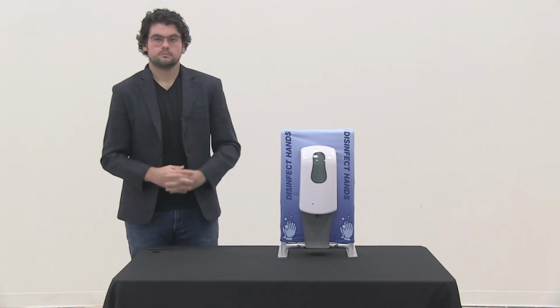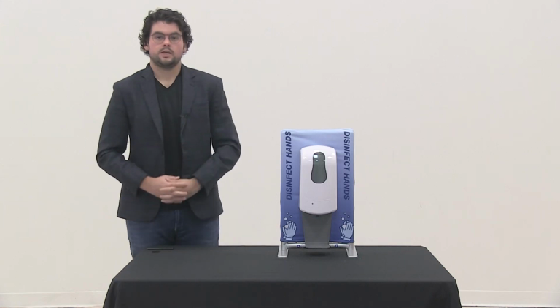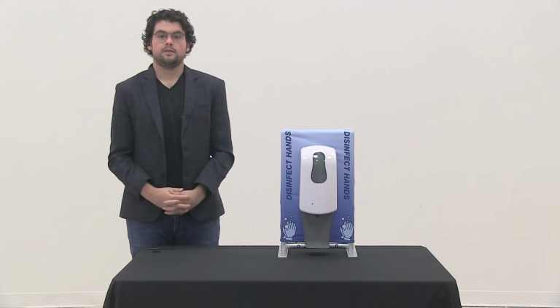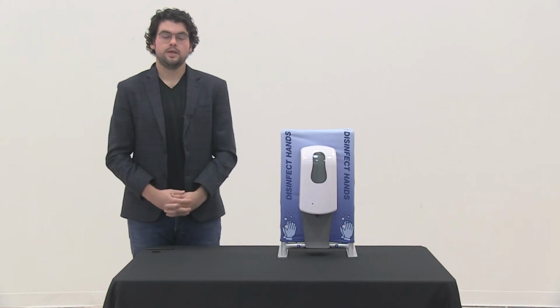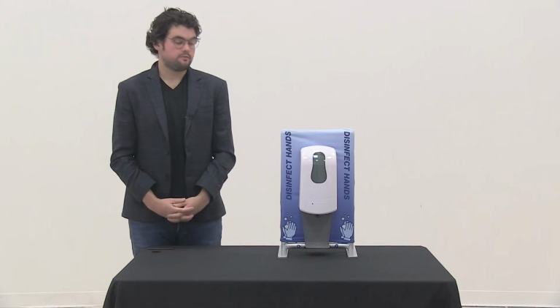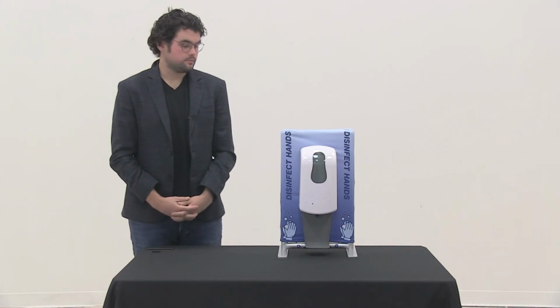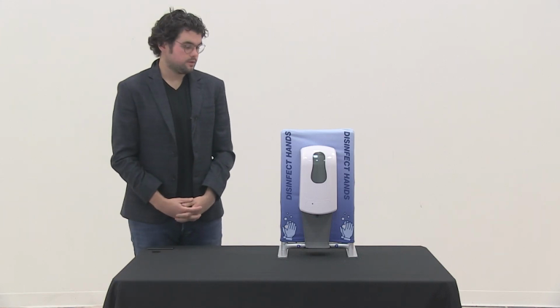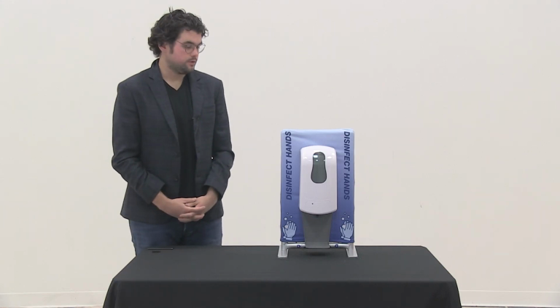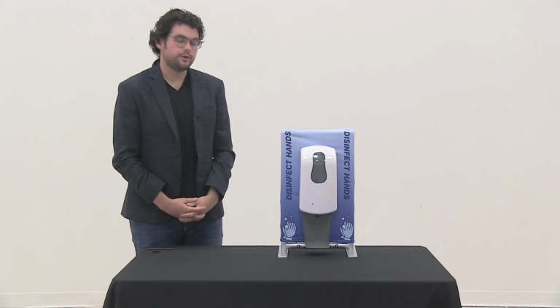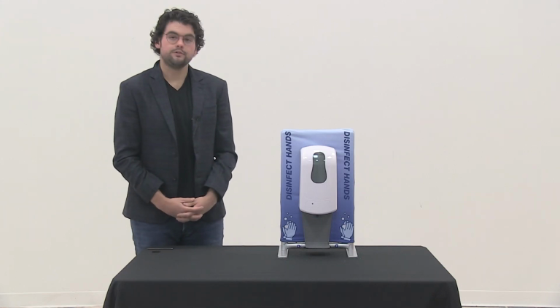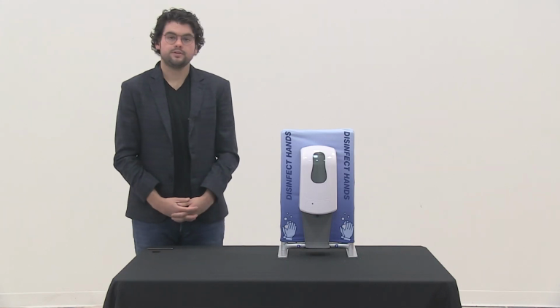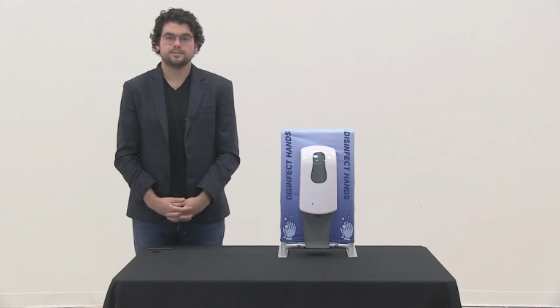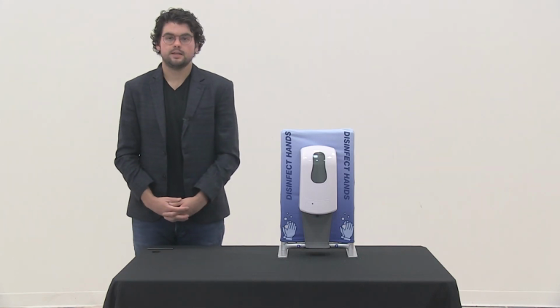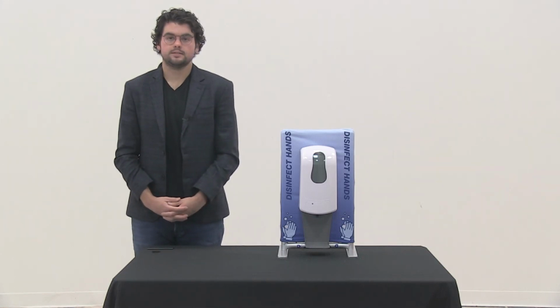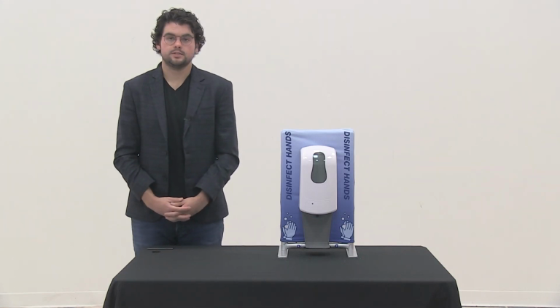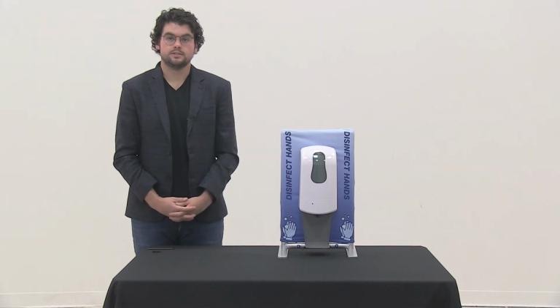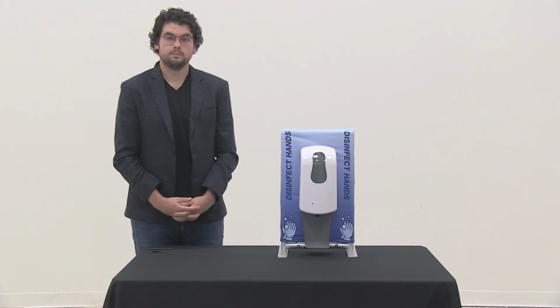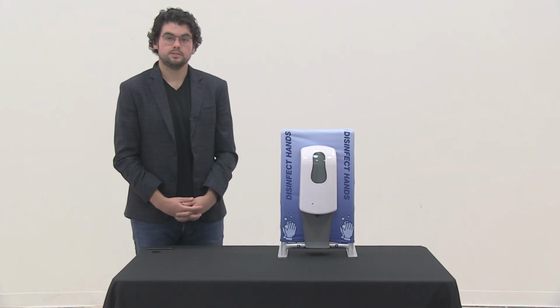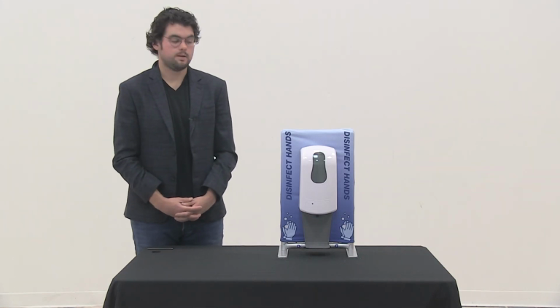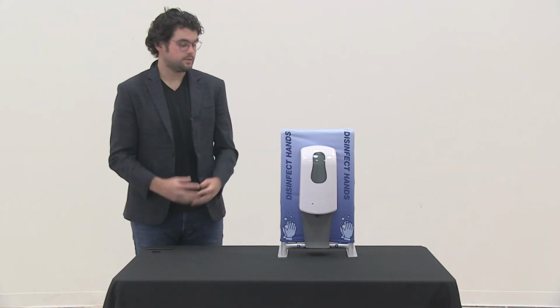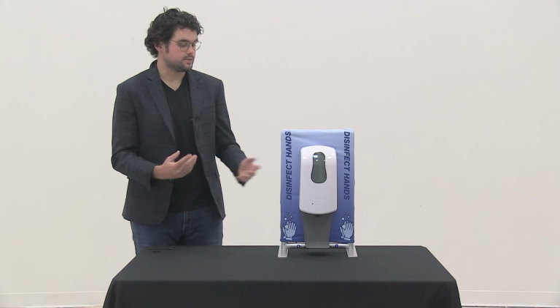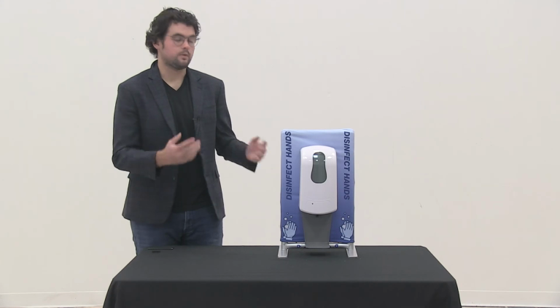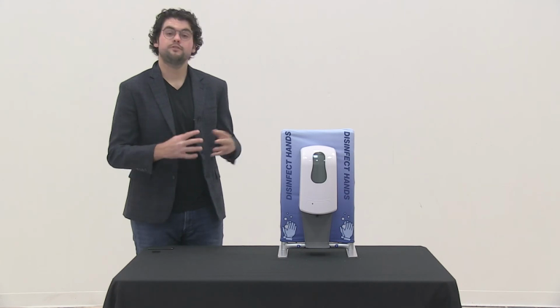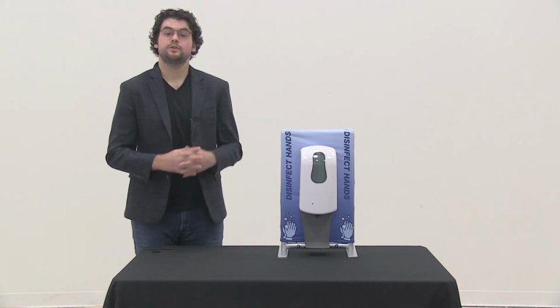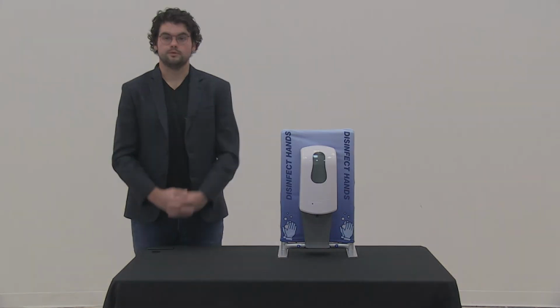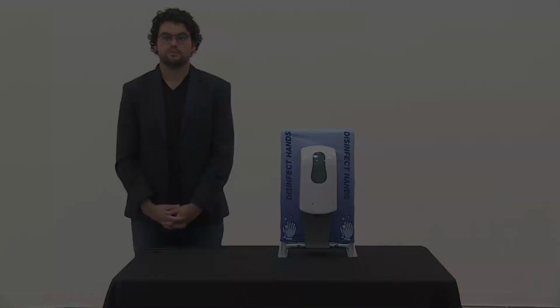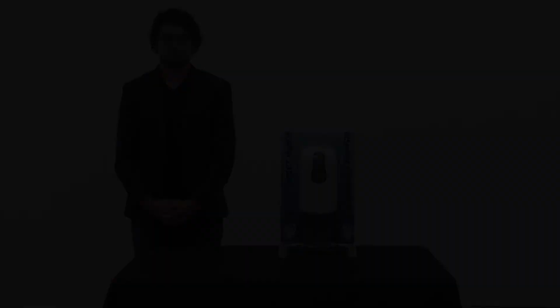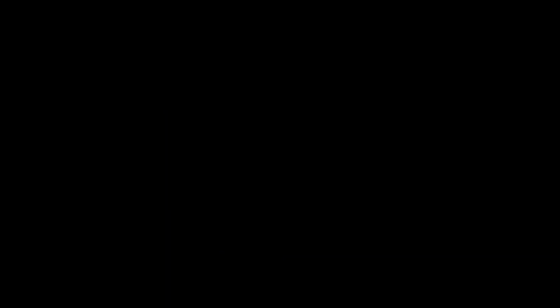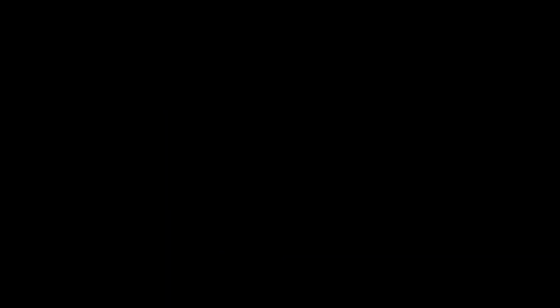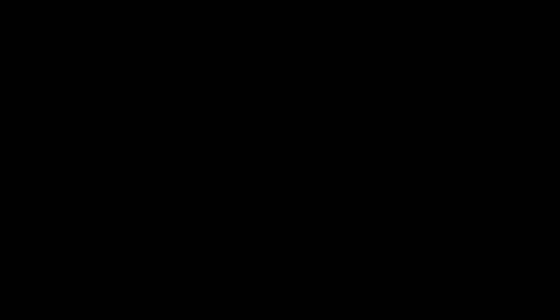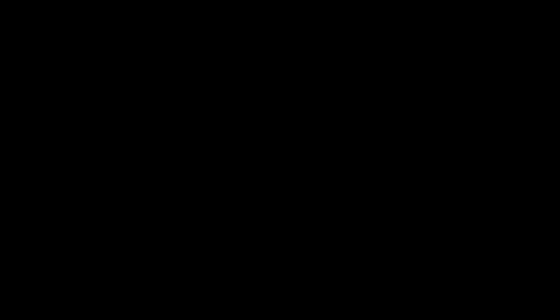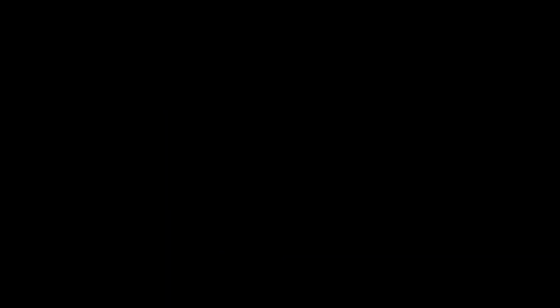And there you have it. Your Eurofit Sani Station Tabletop is now ready for use. Thank you.